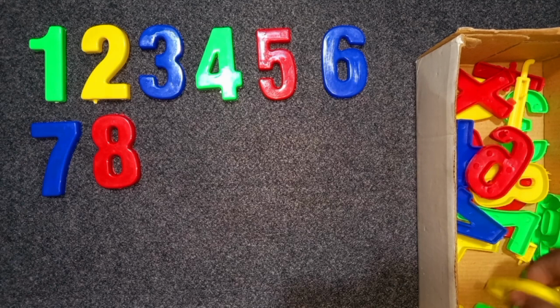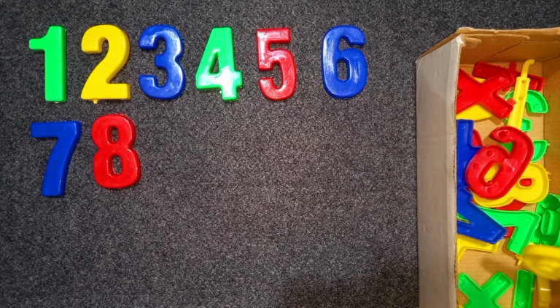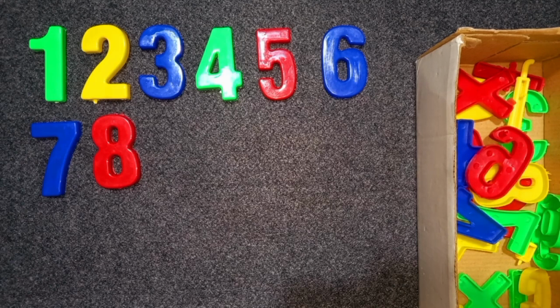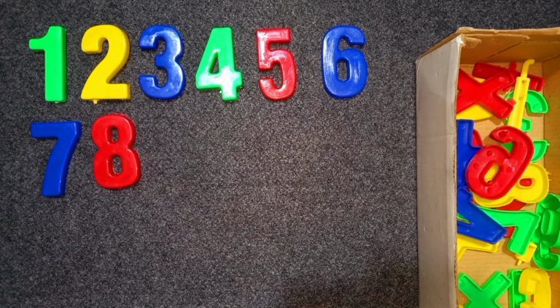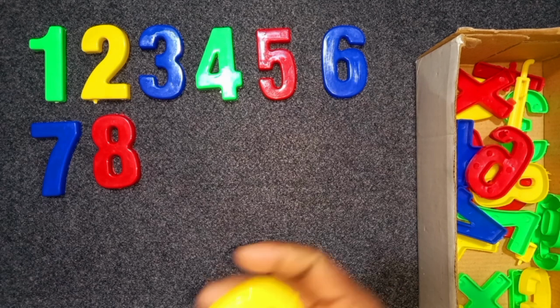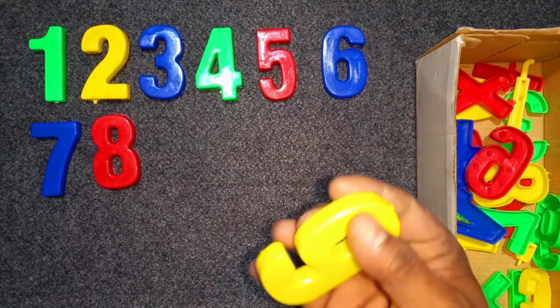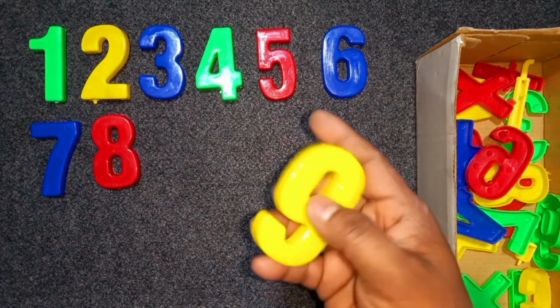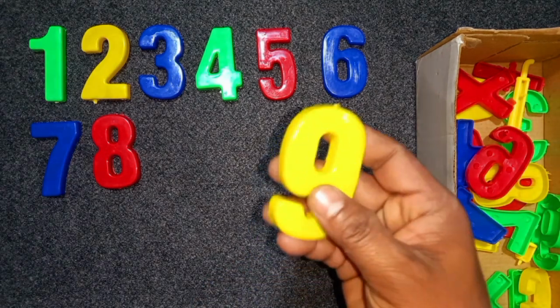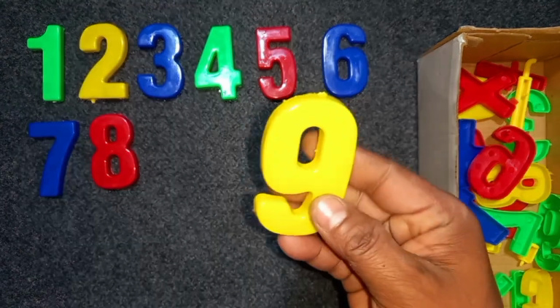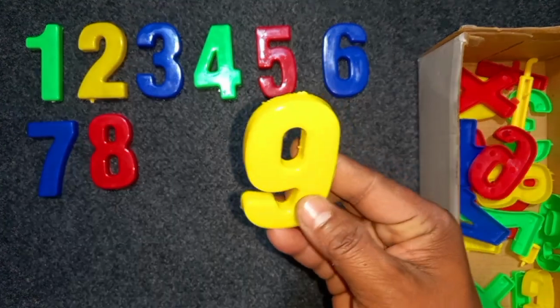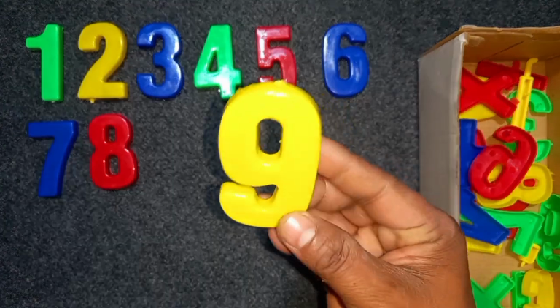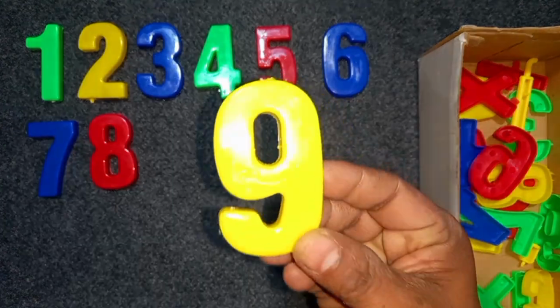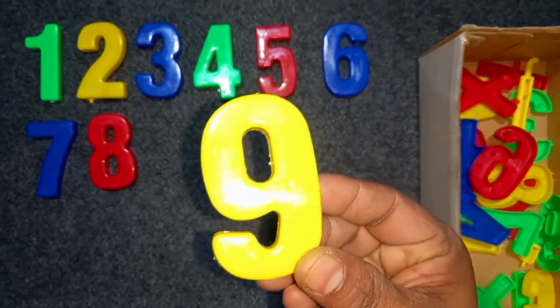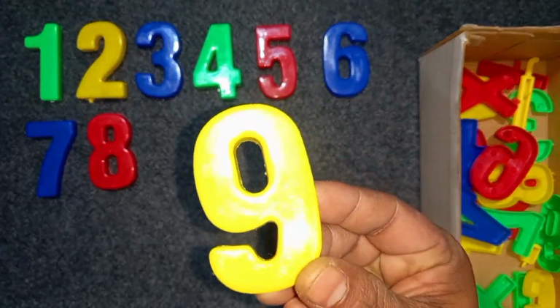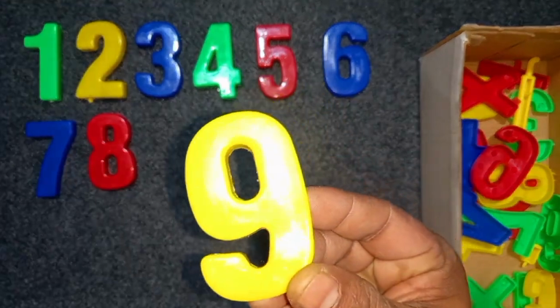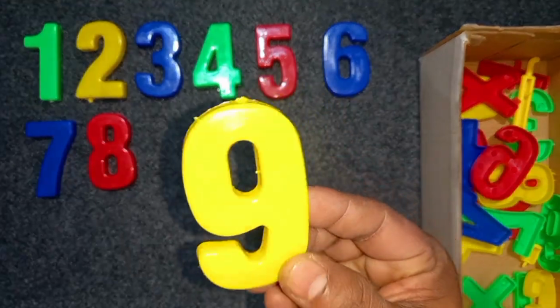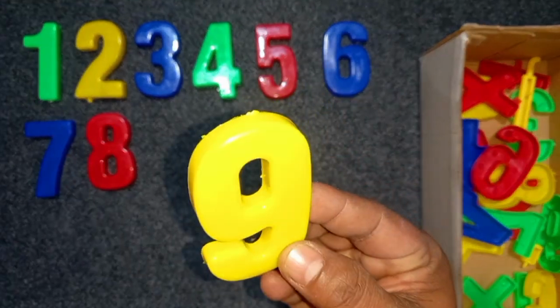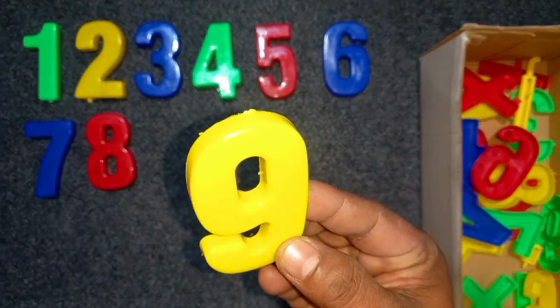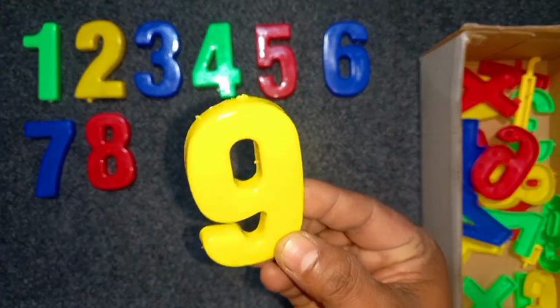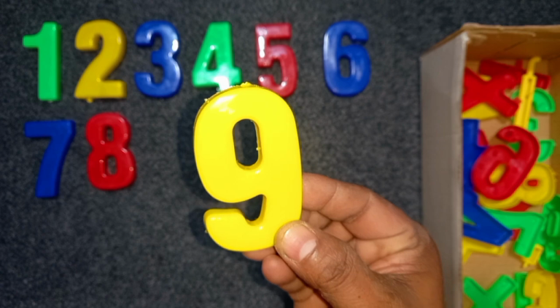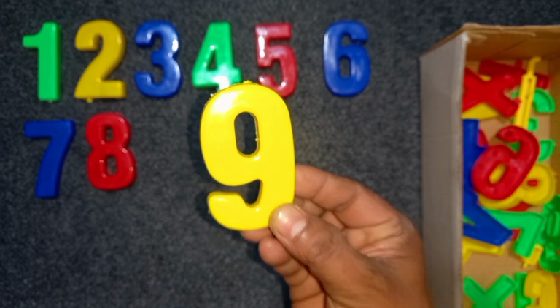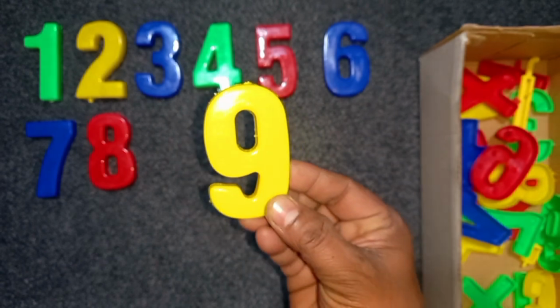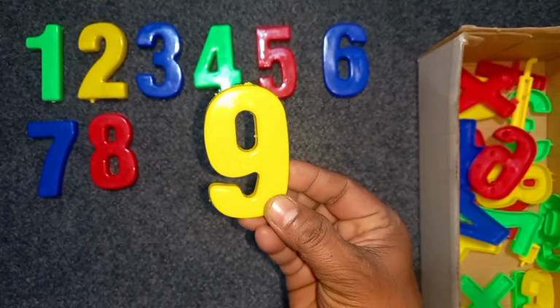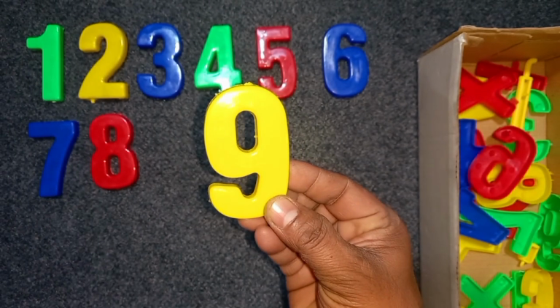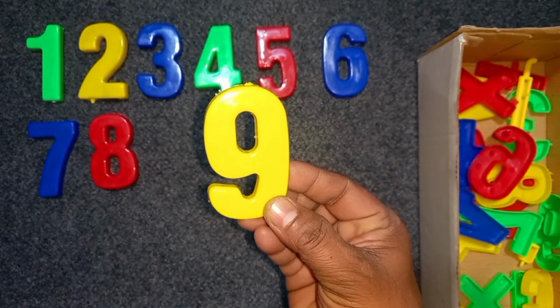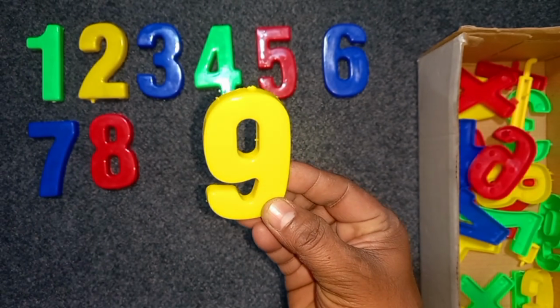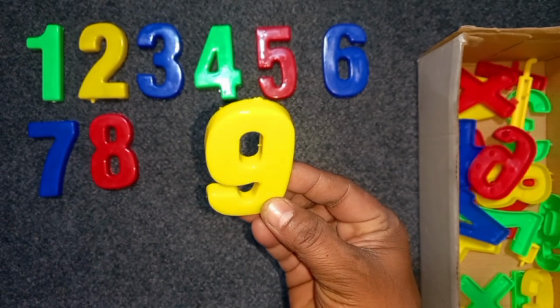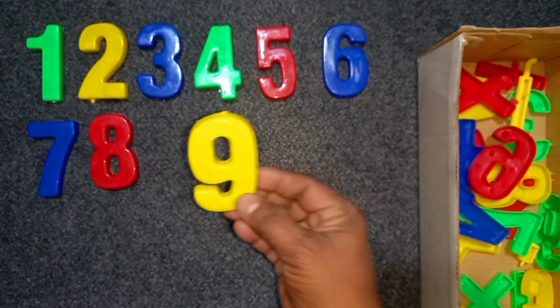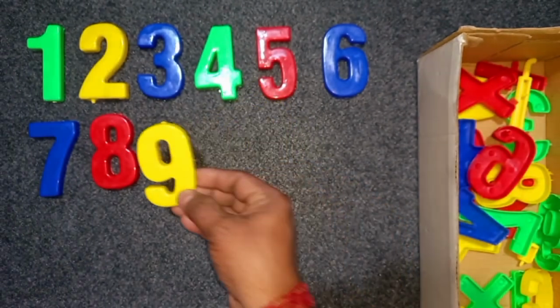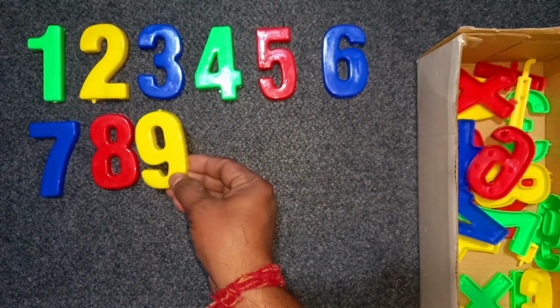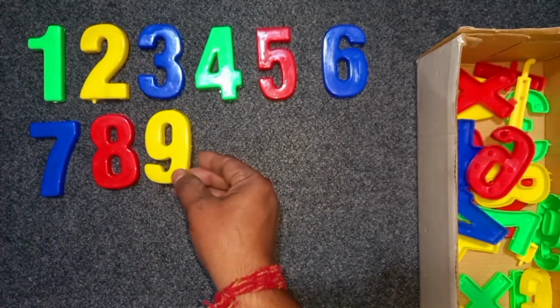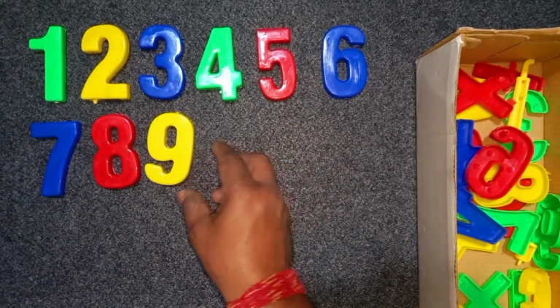Yellow color, 8. Yellow color, 9. Yellow color, 9. Wow!